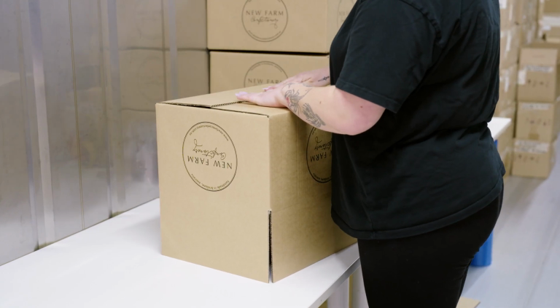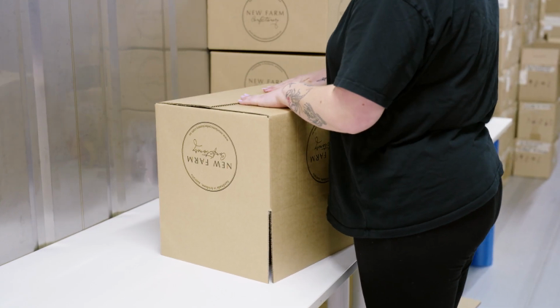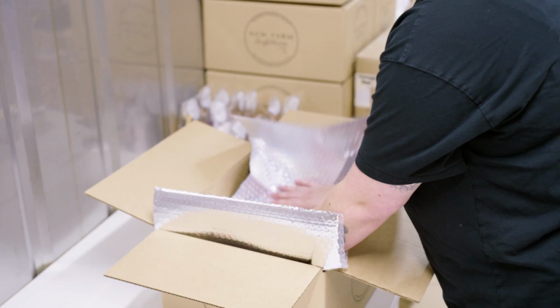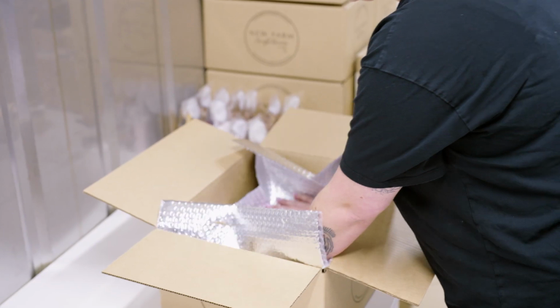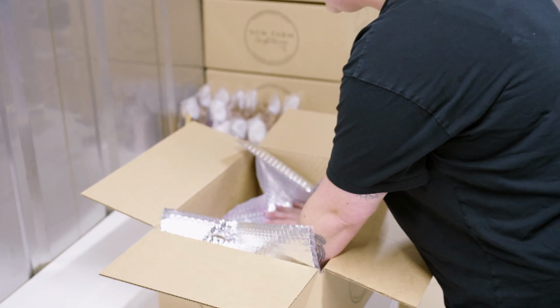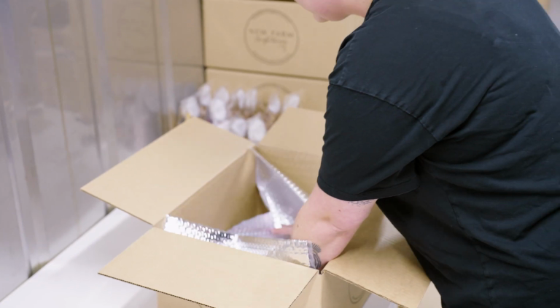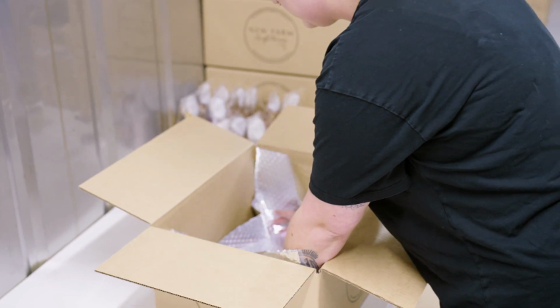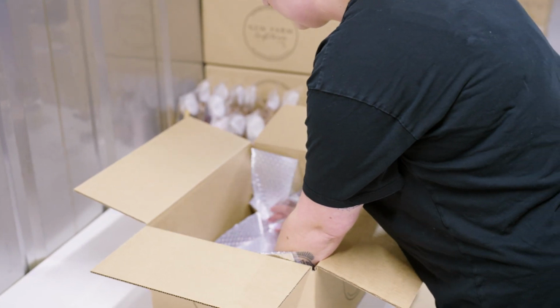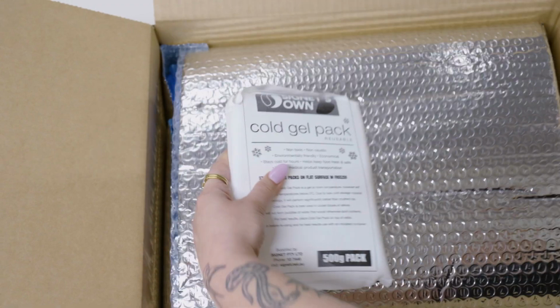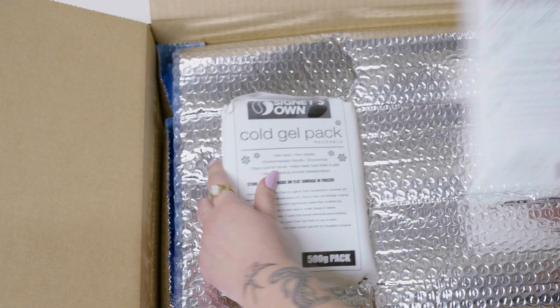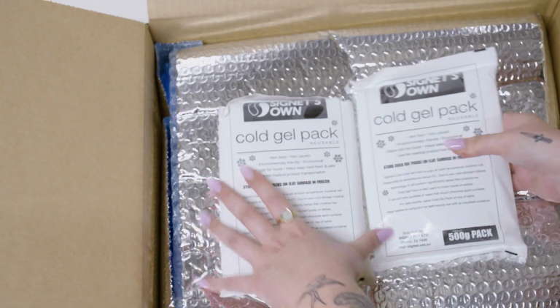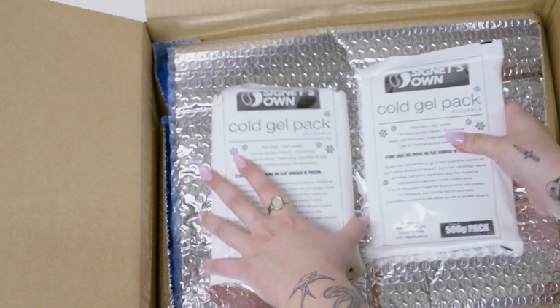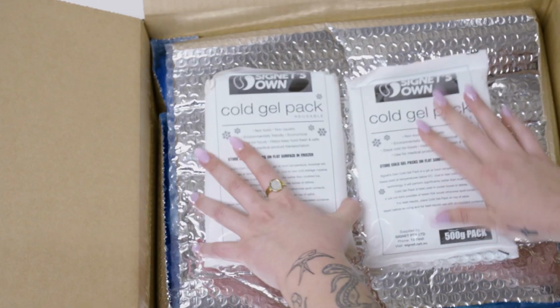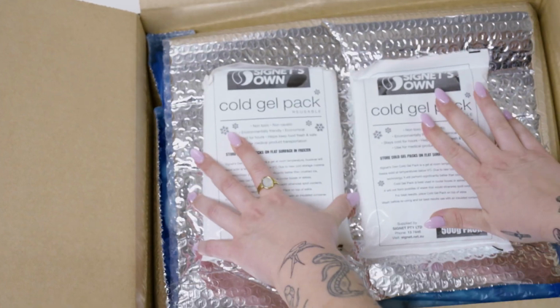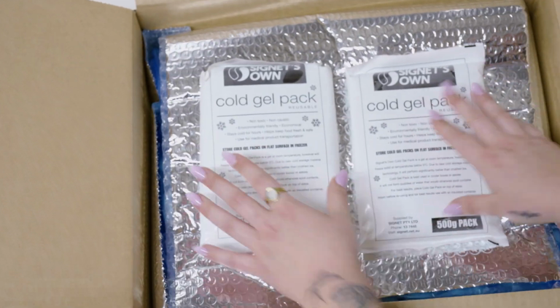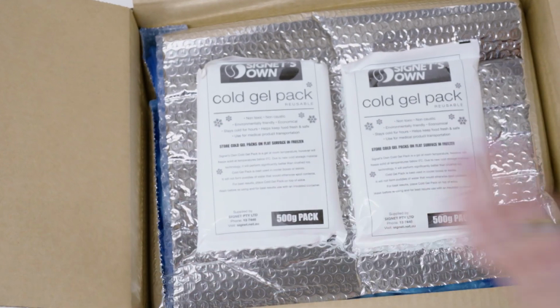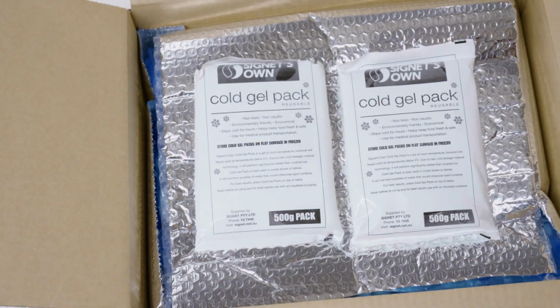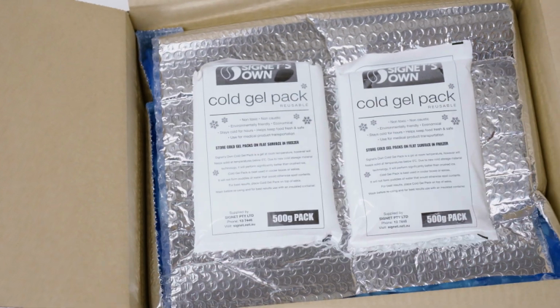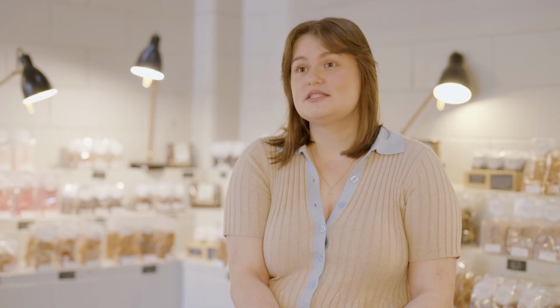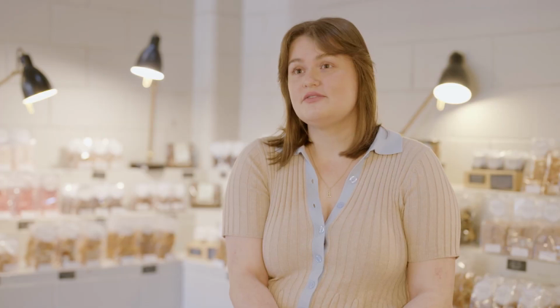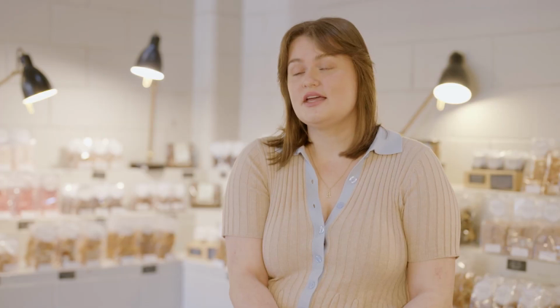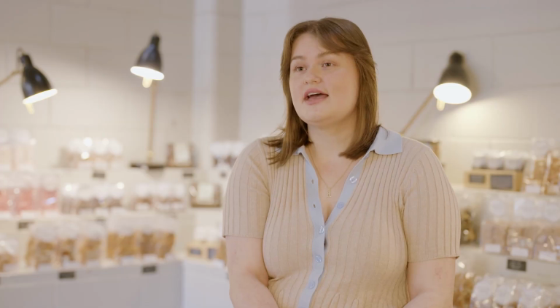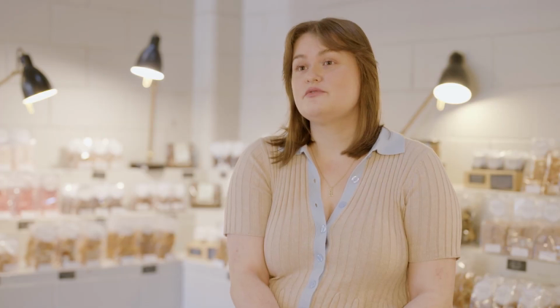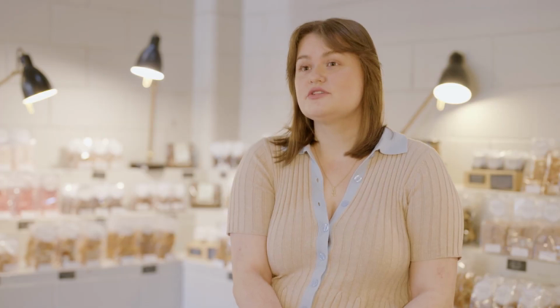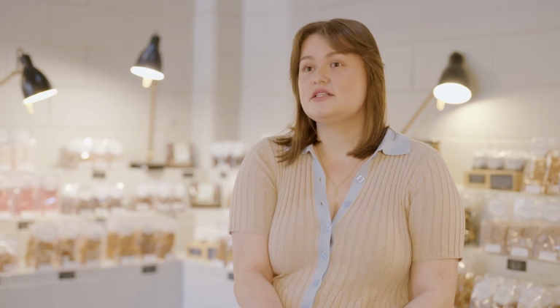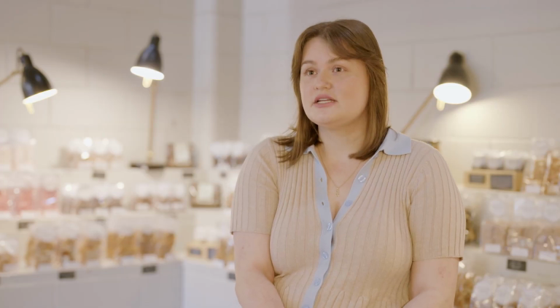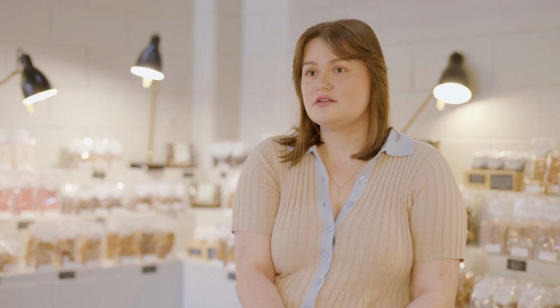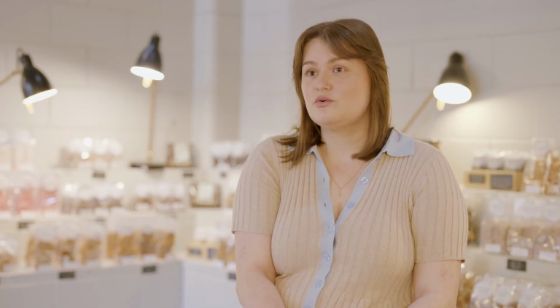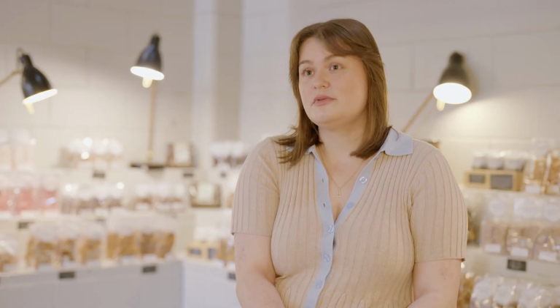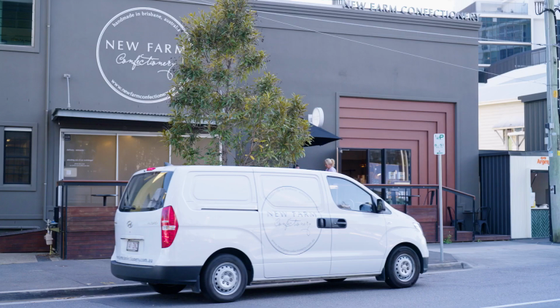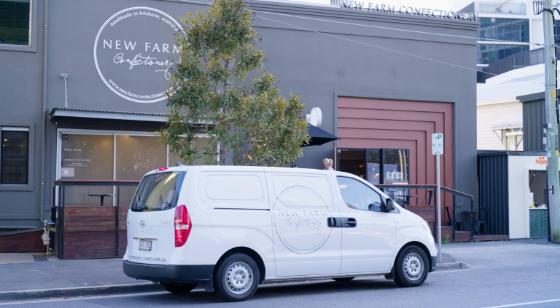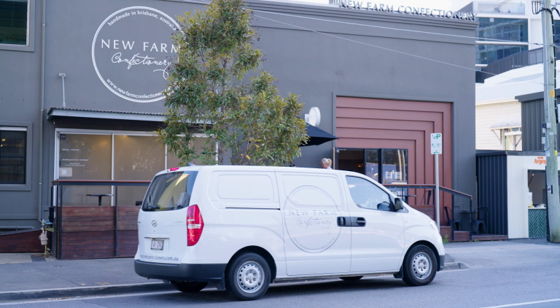Since switching to Signet's cold chain packaging, we've achieved a 50% time saving and we've also eliminated all melted deliveries.